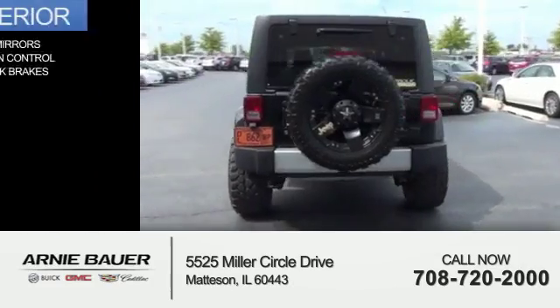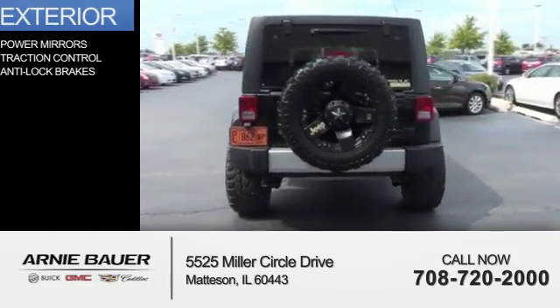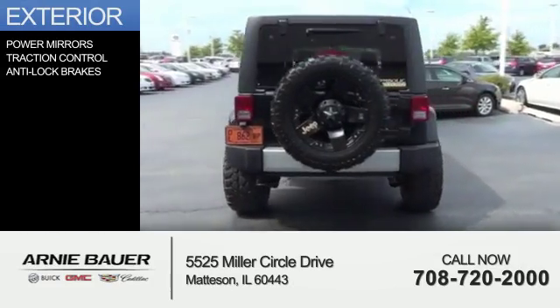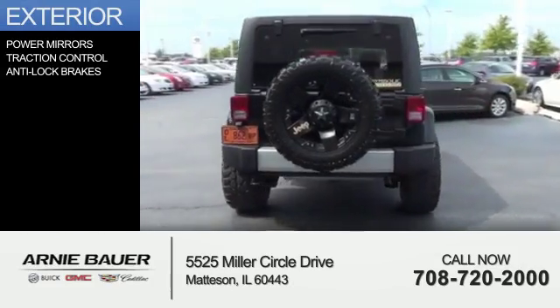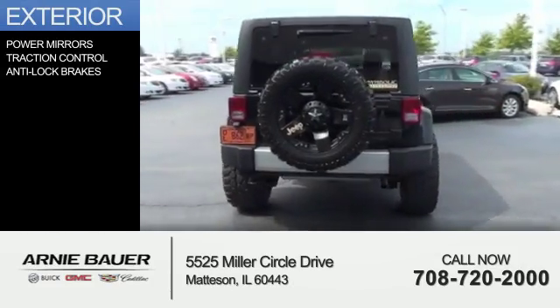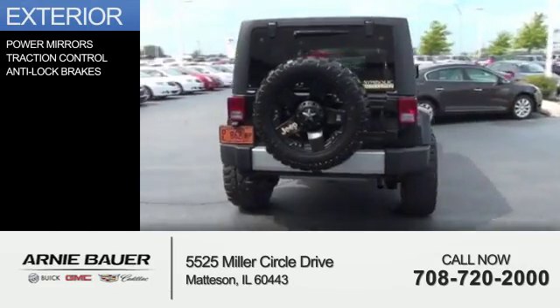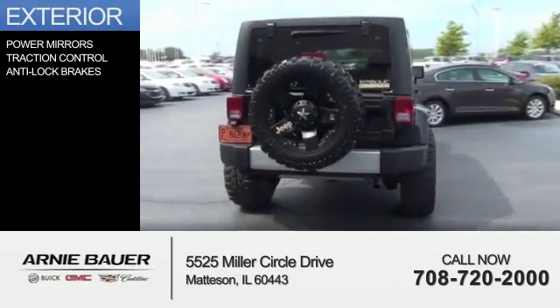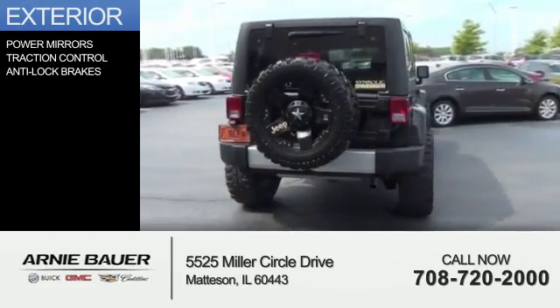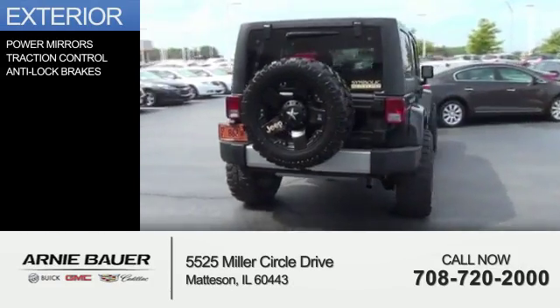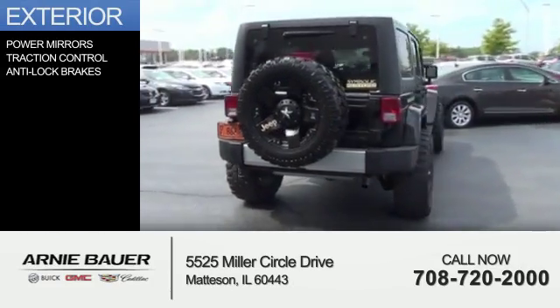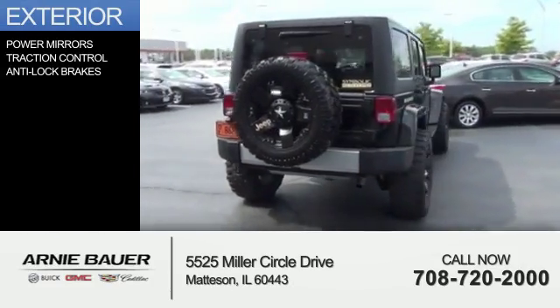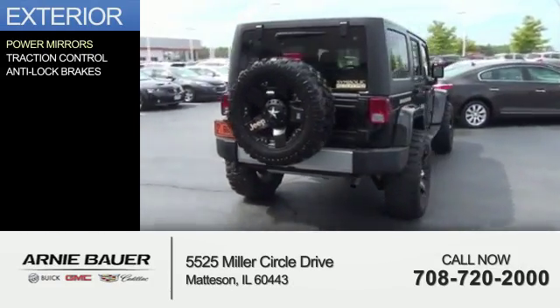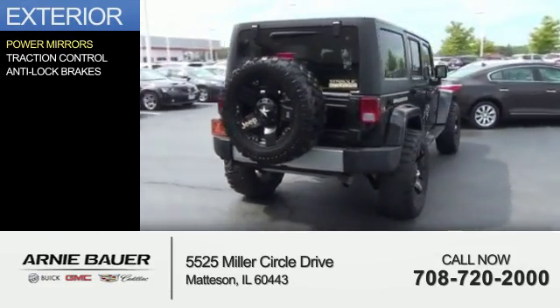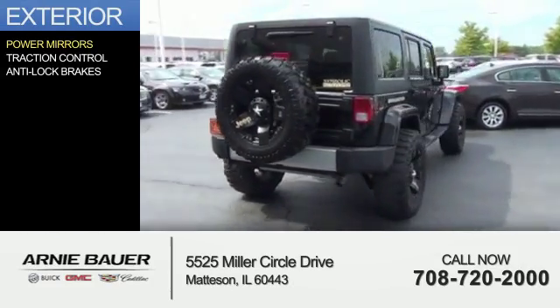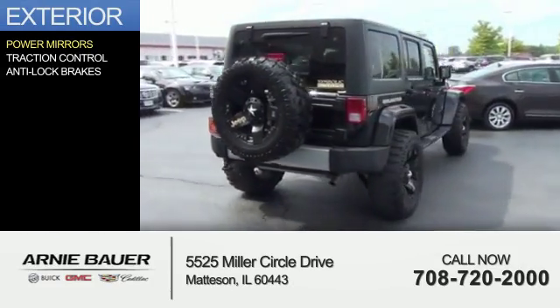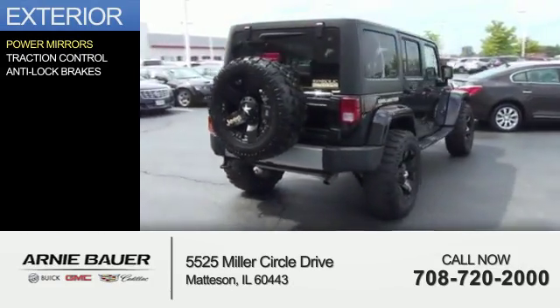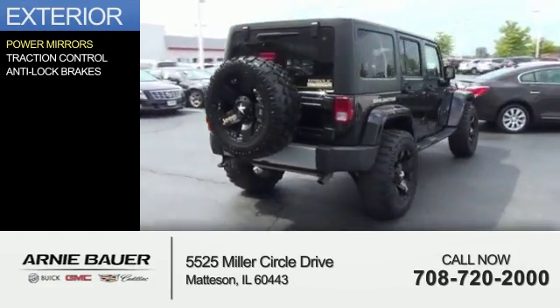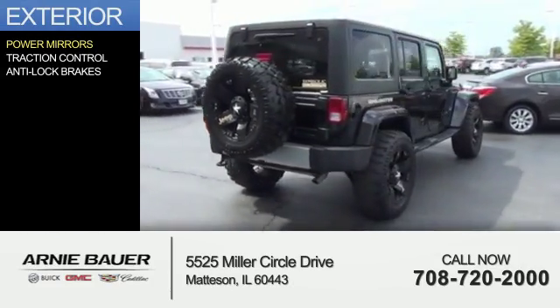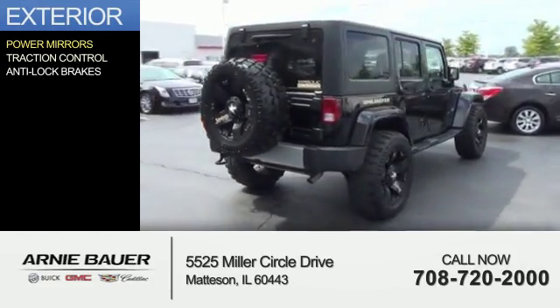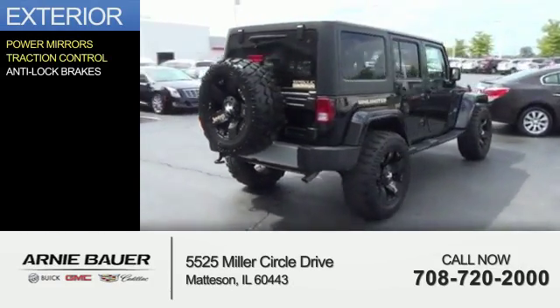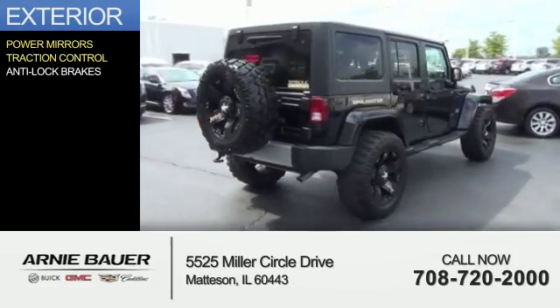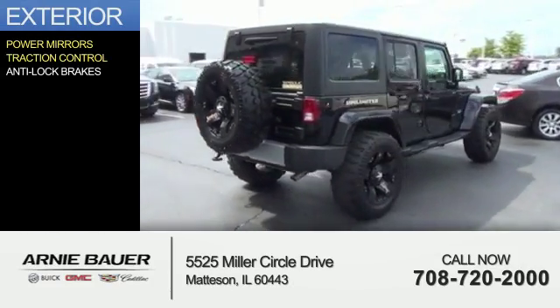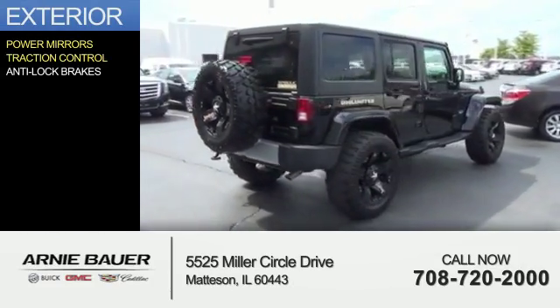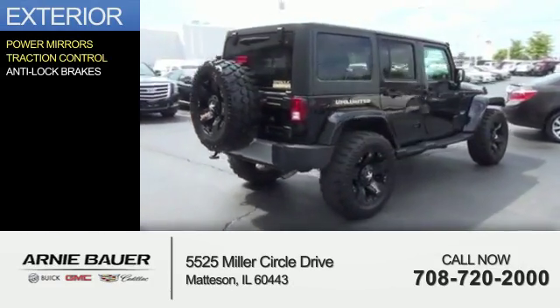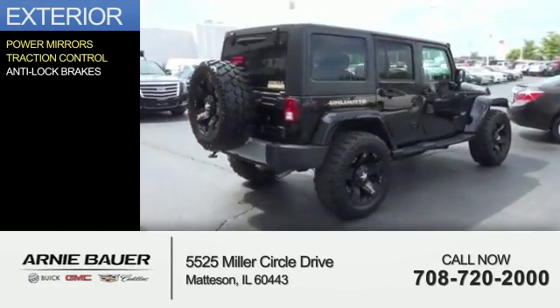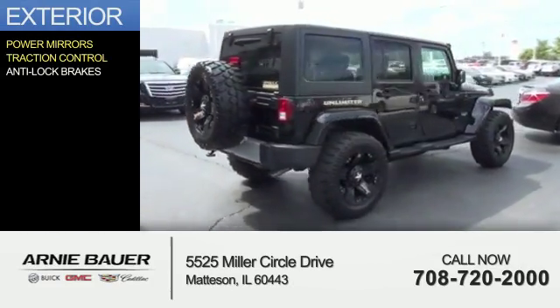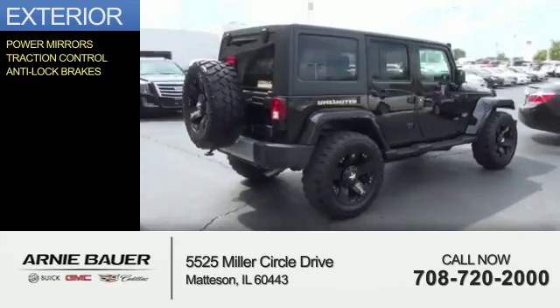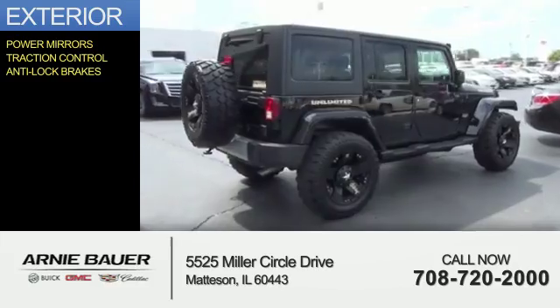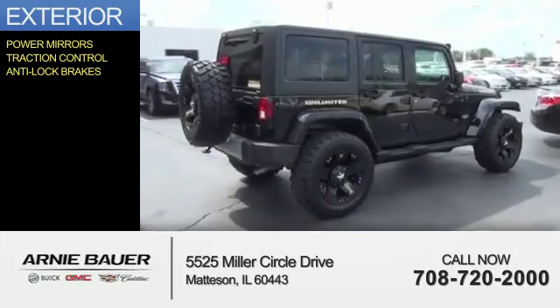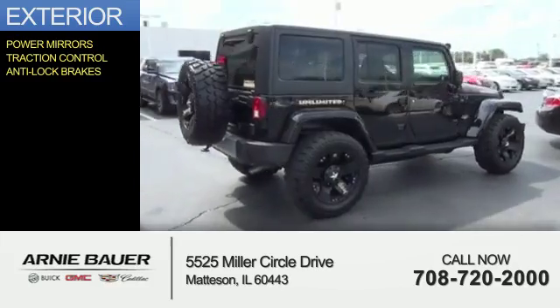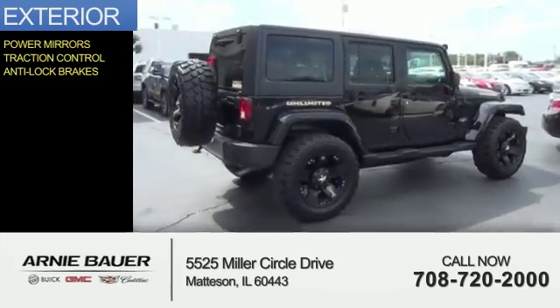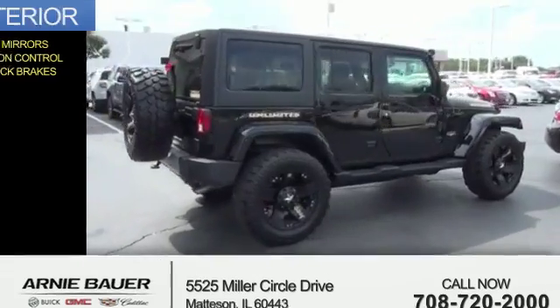The features include power mirrors, traction control, and anti-lock brakes.